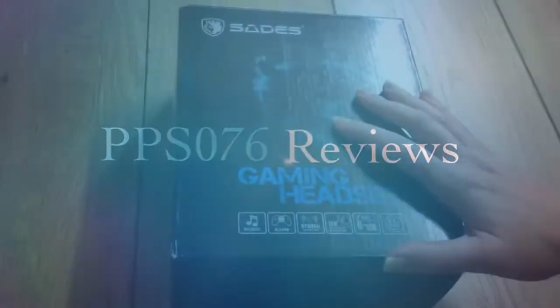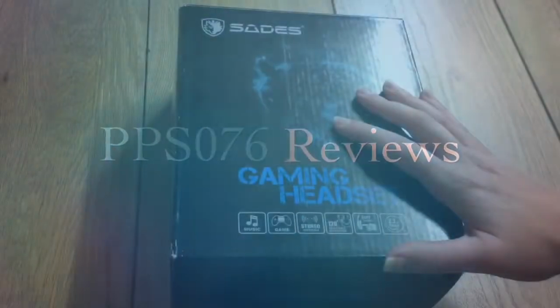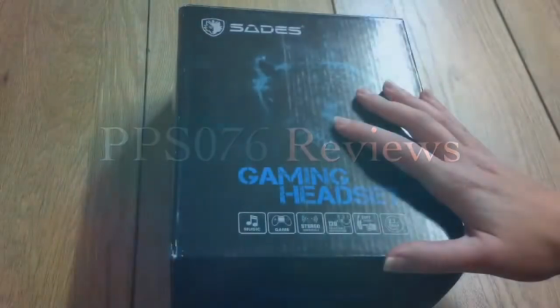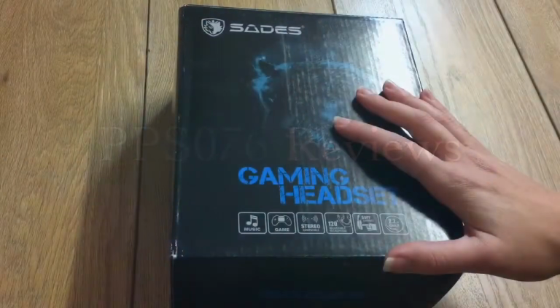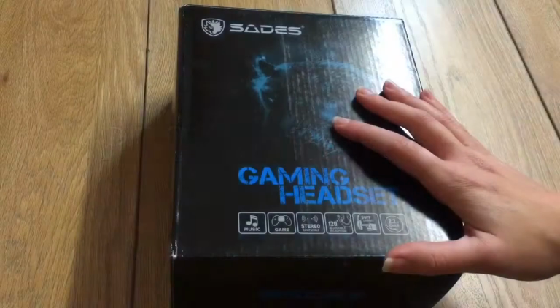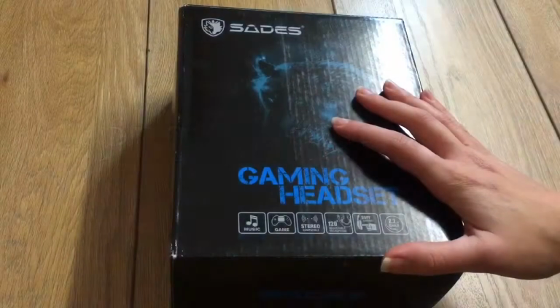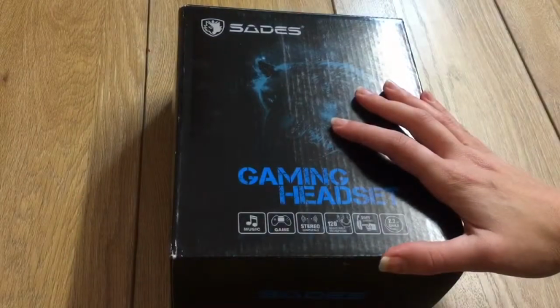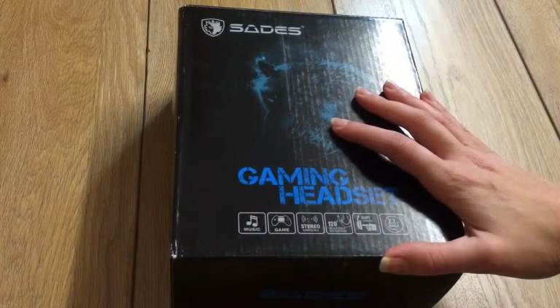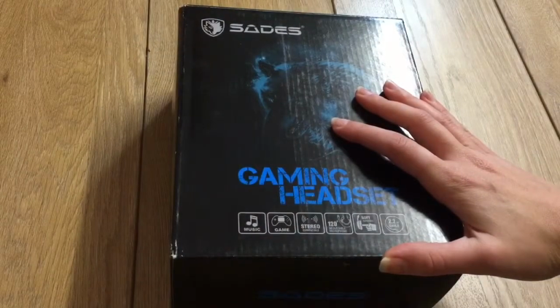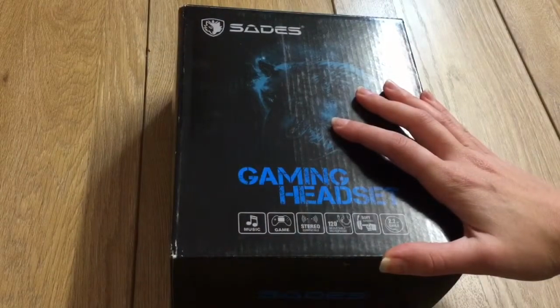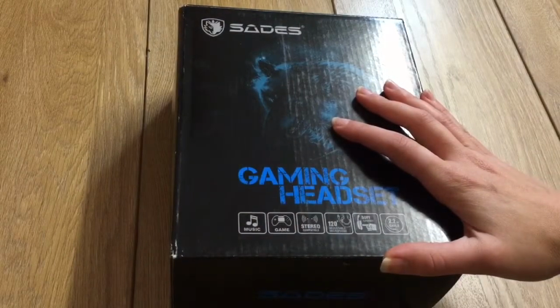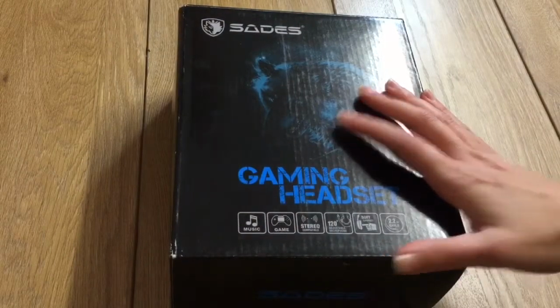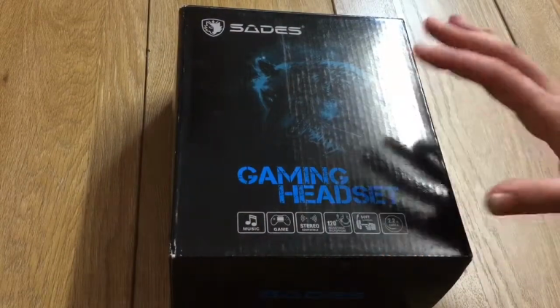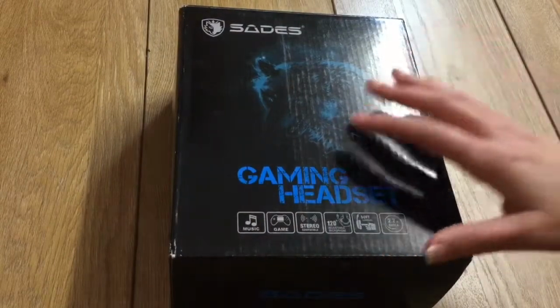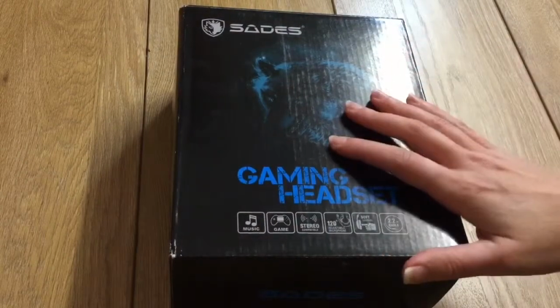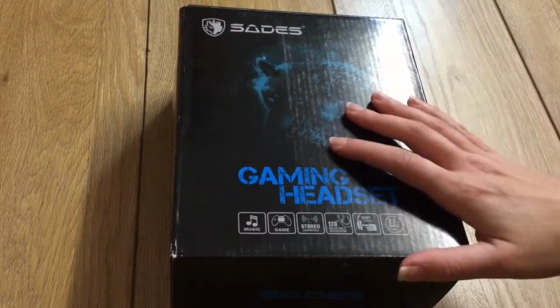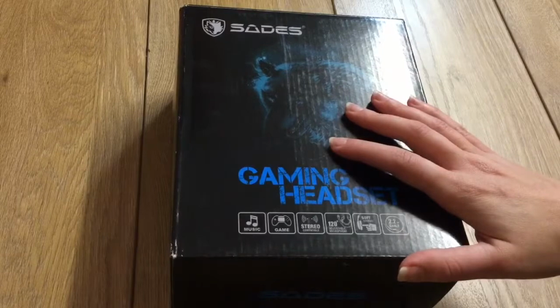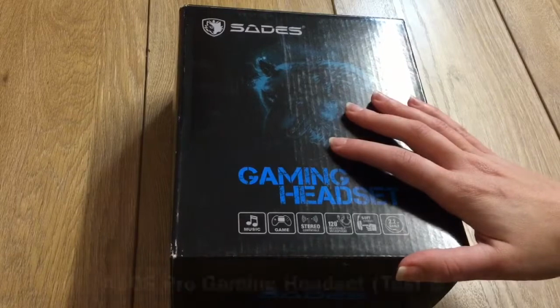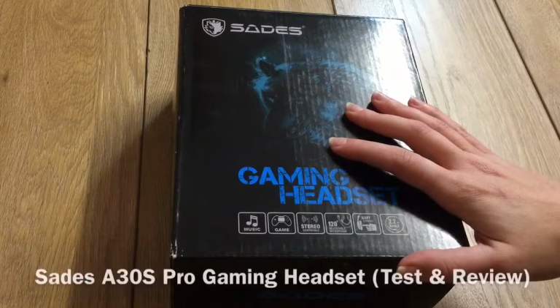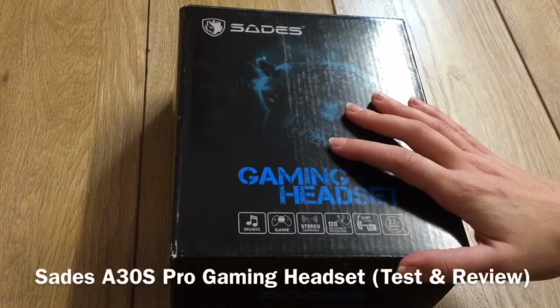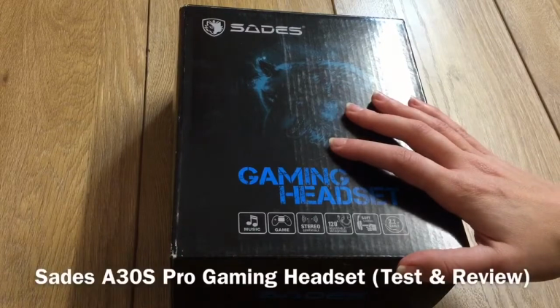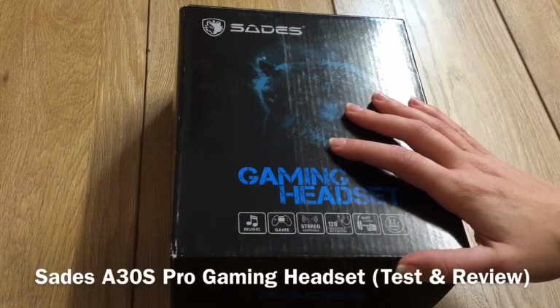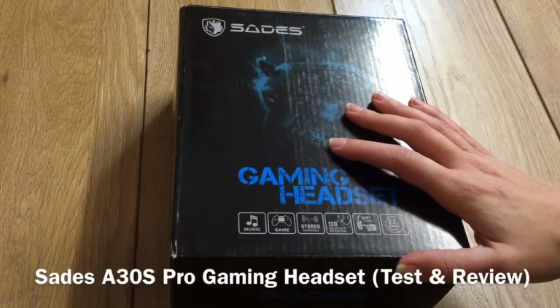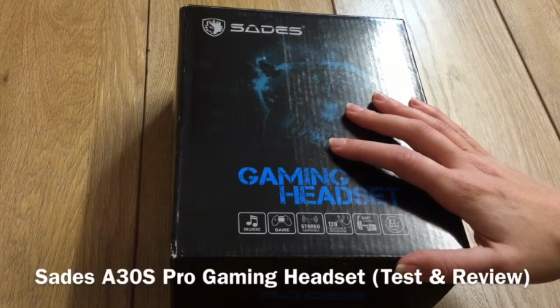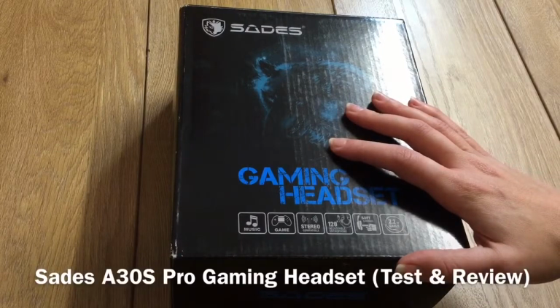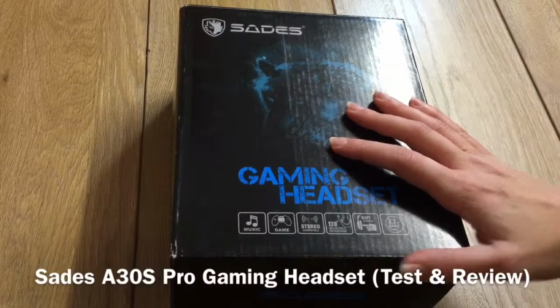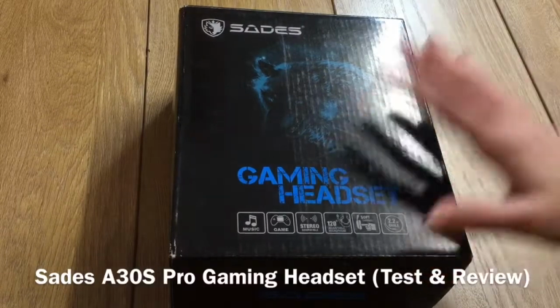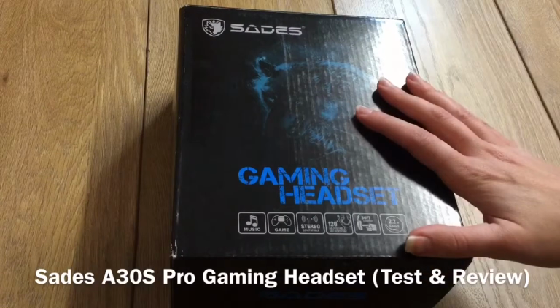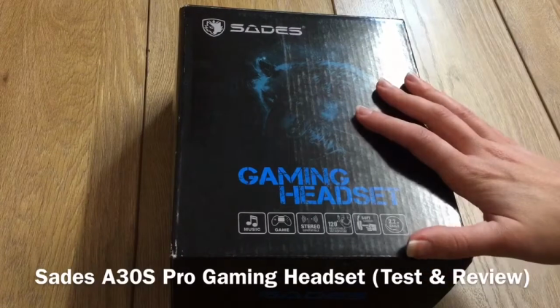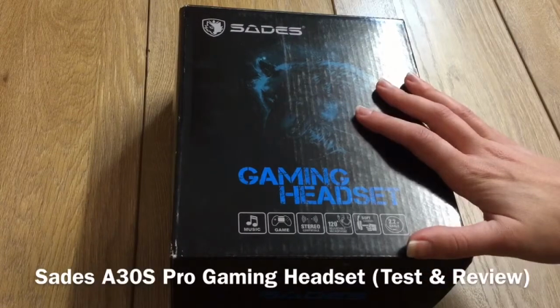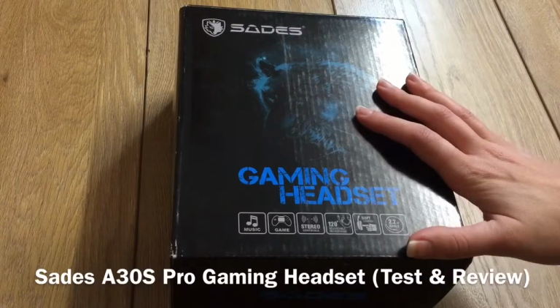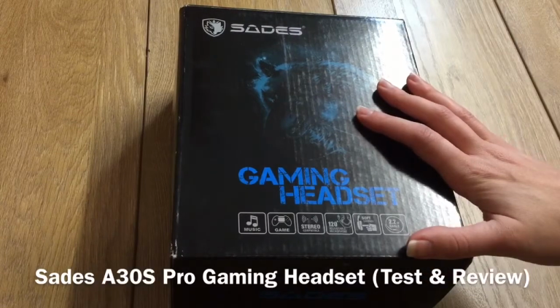Hey guys, hope you're doing well. Today I'm reviewing the SEDES A30S Pro Gaming Headset.